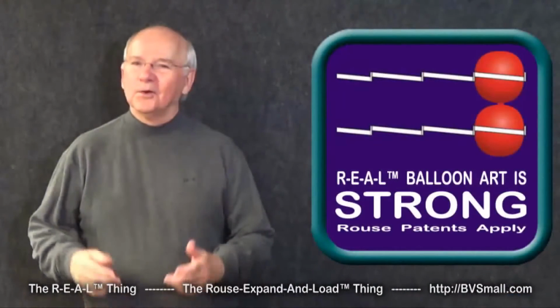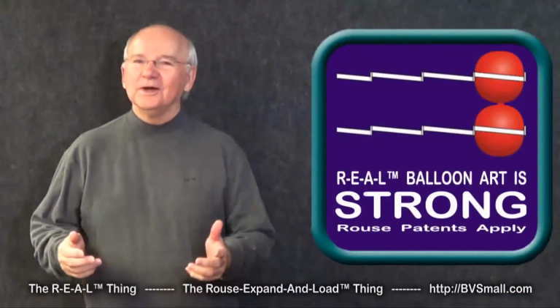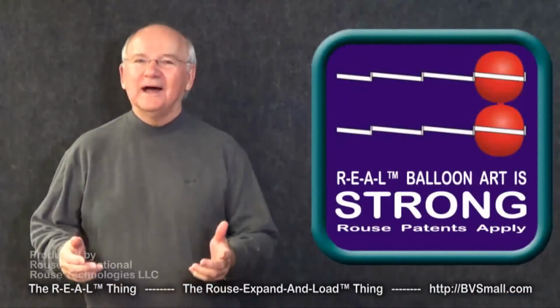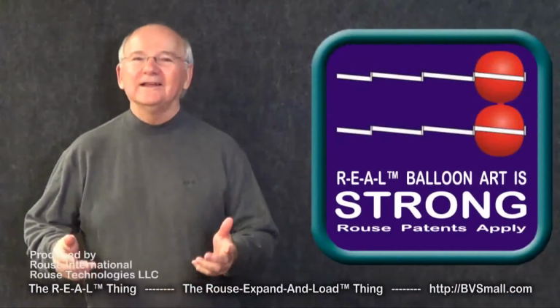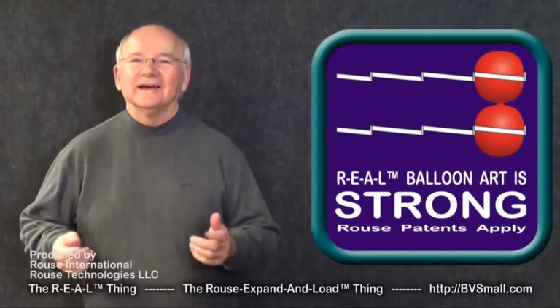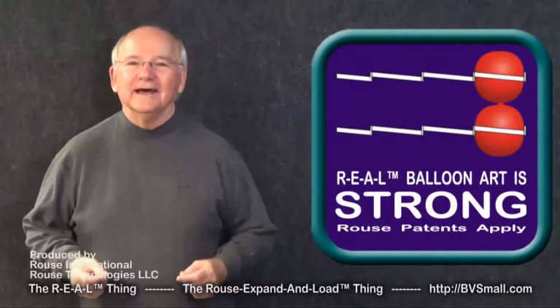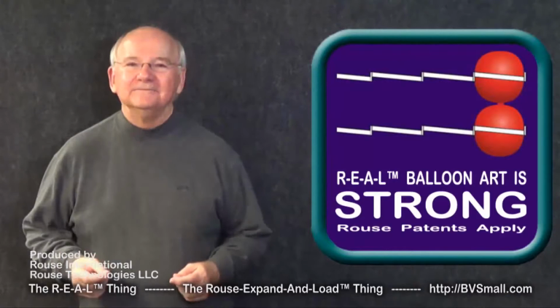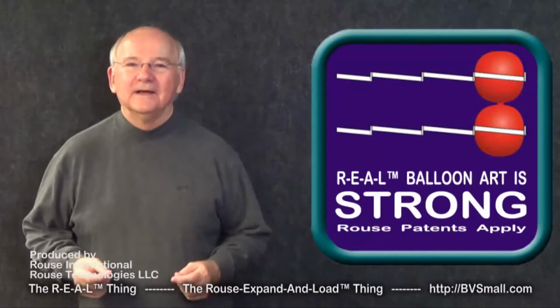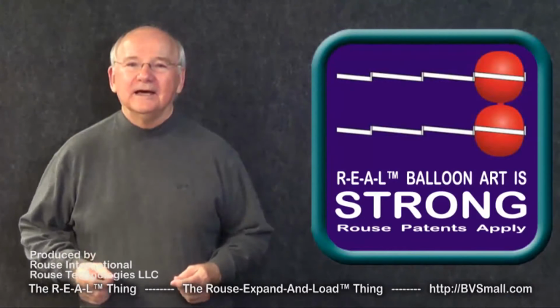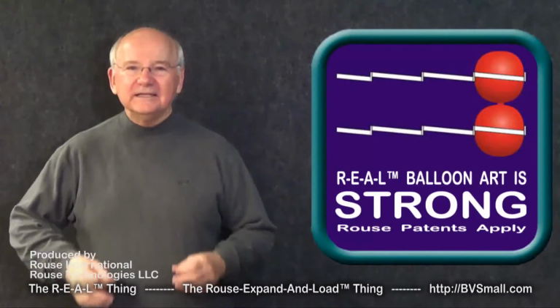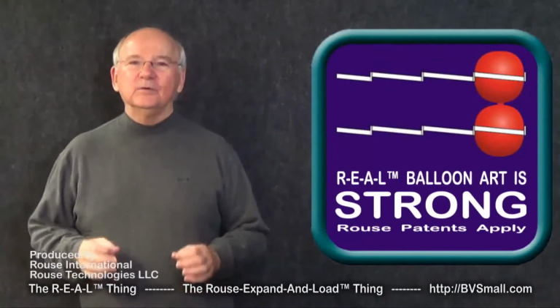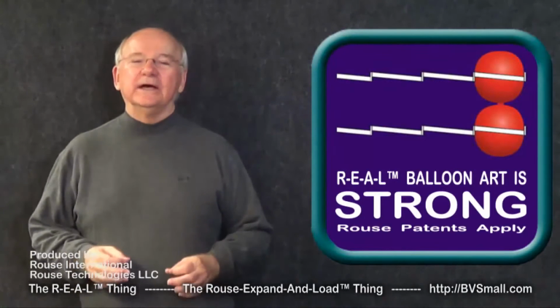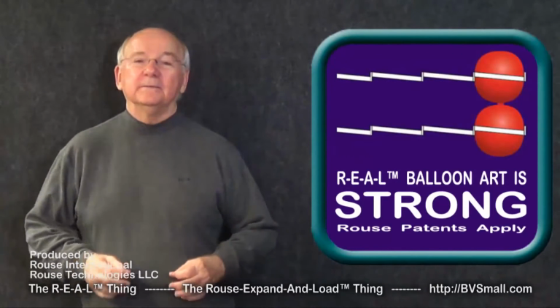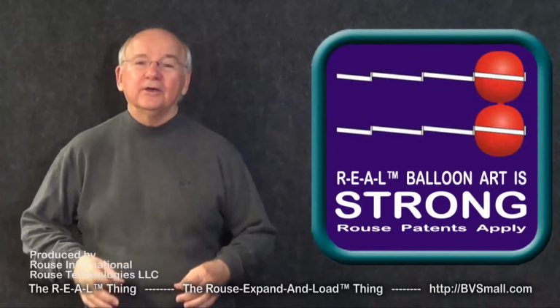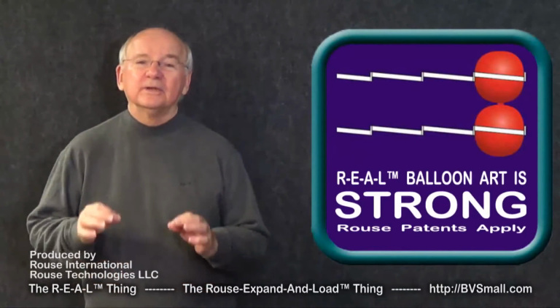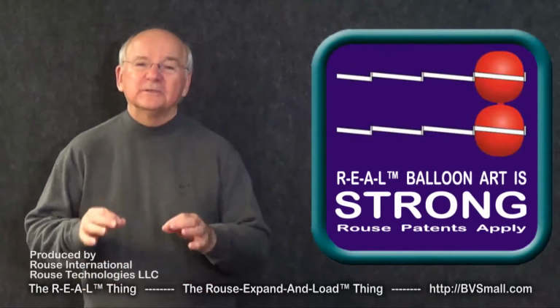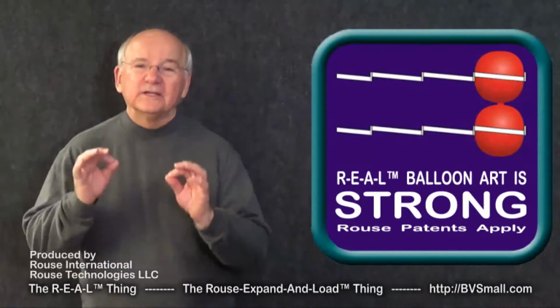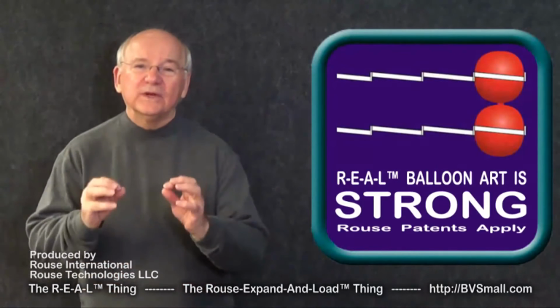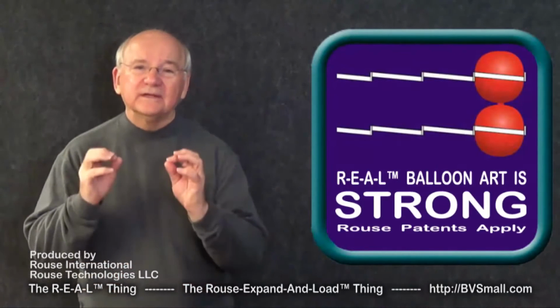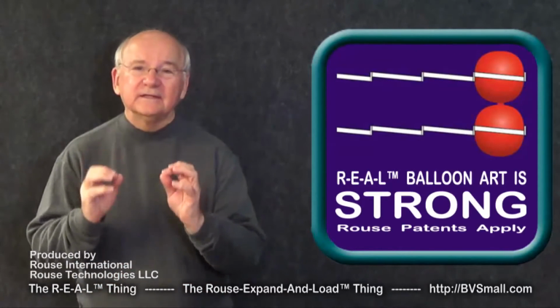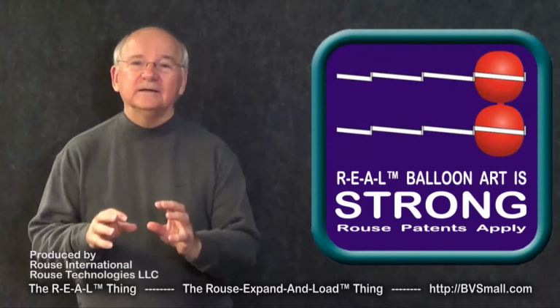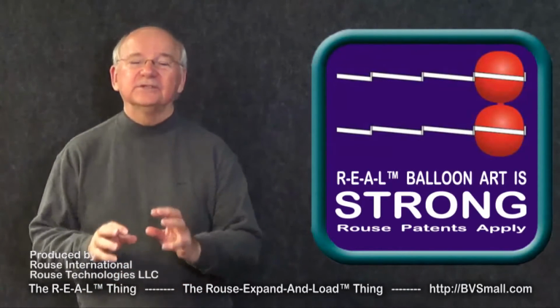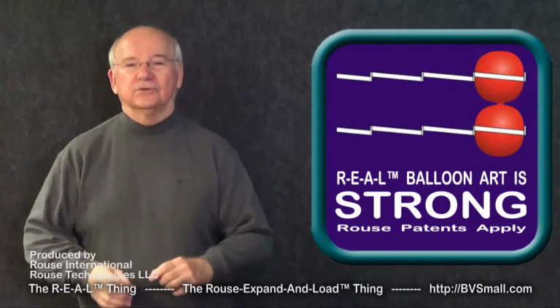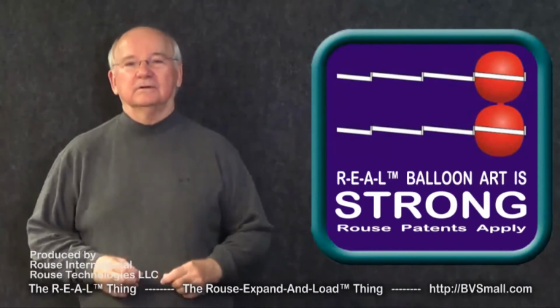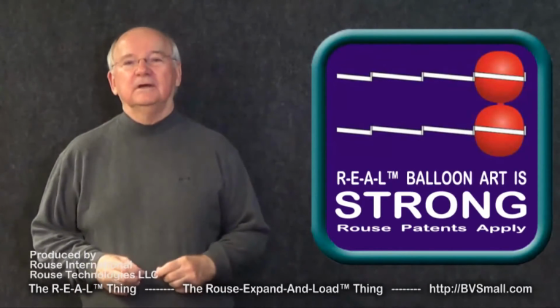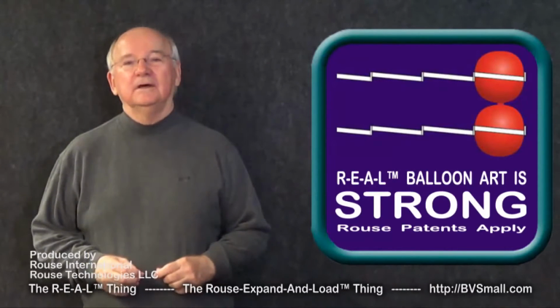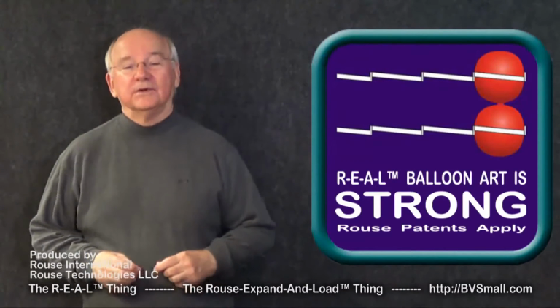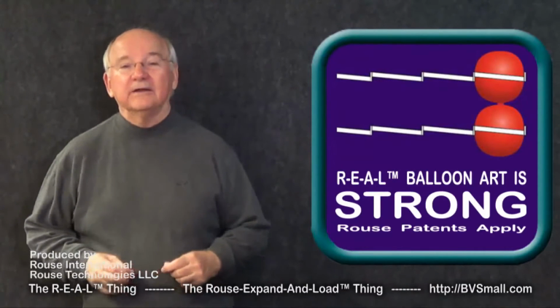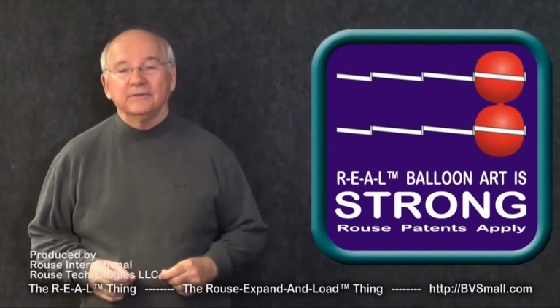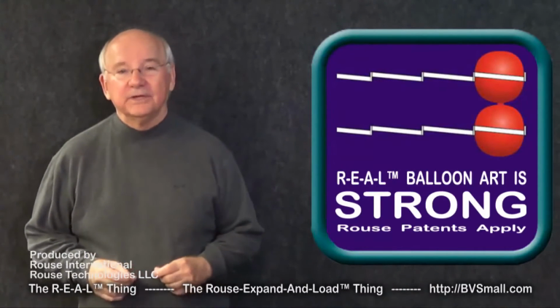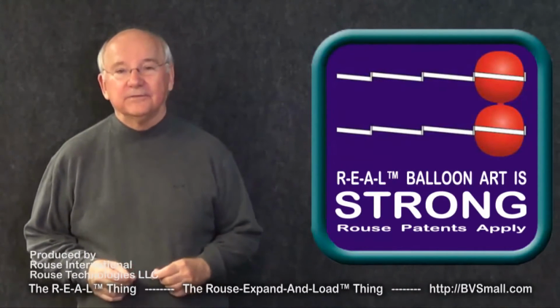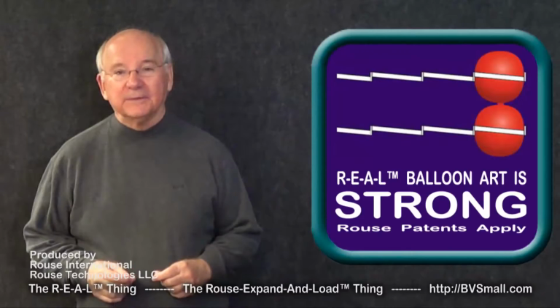An easy way to make your balloon display 20 times as strong without heavy or rigid framing.